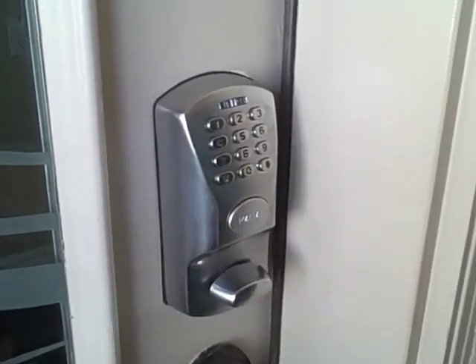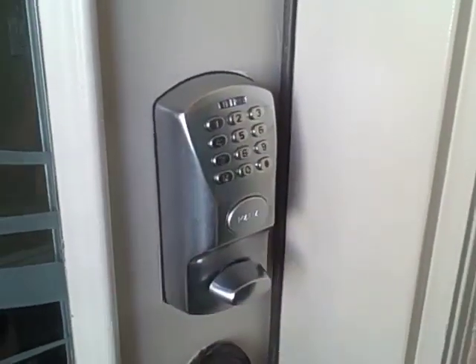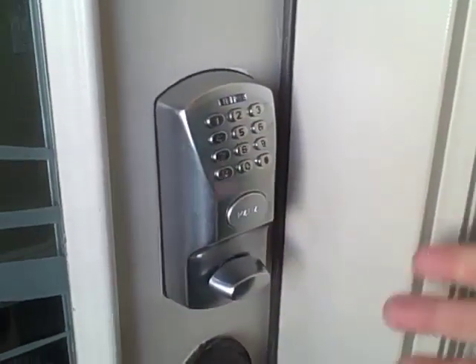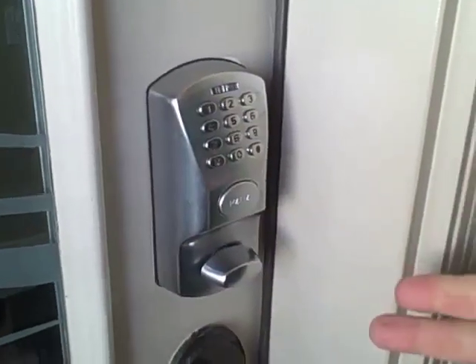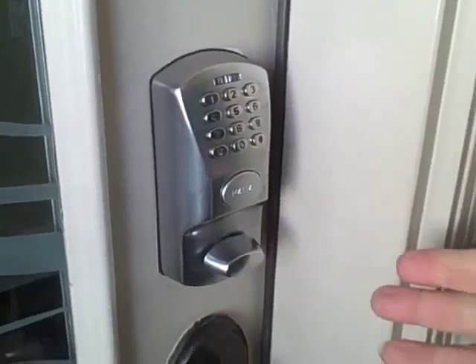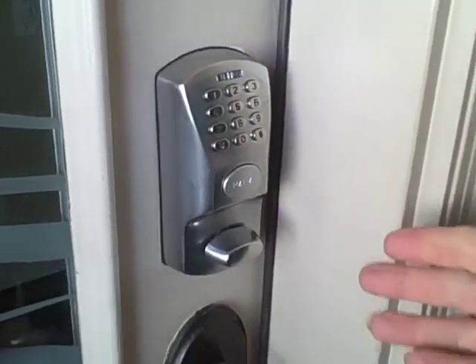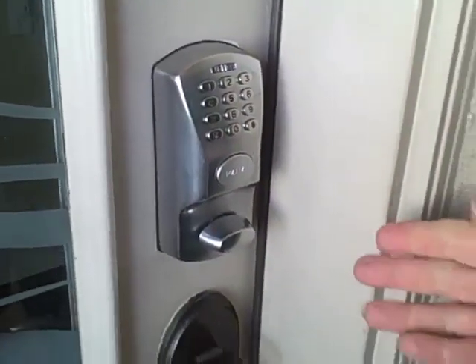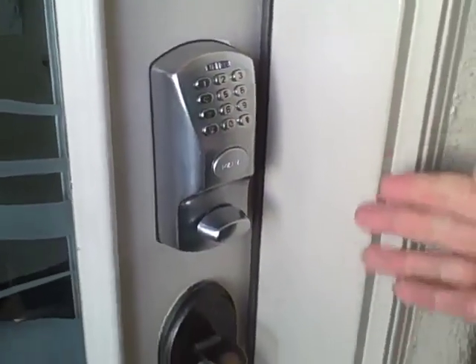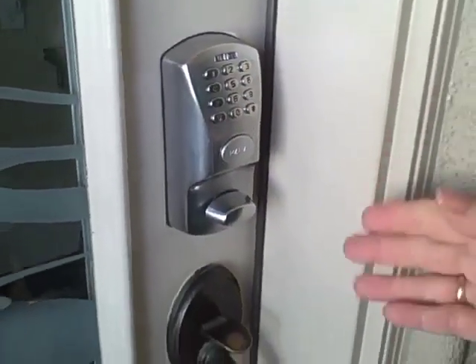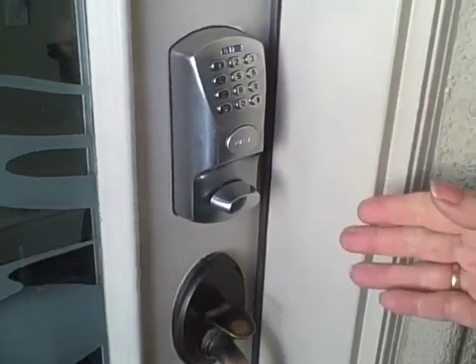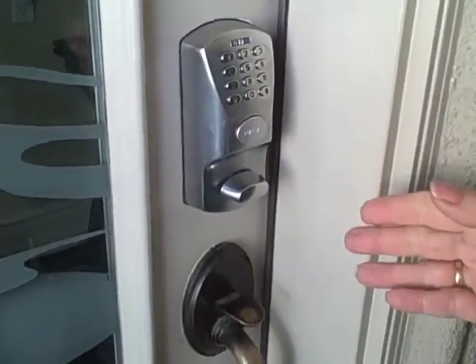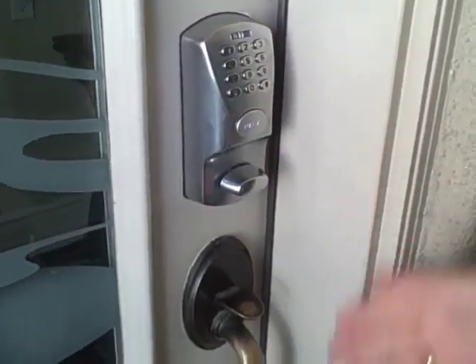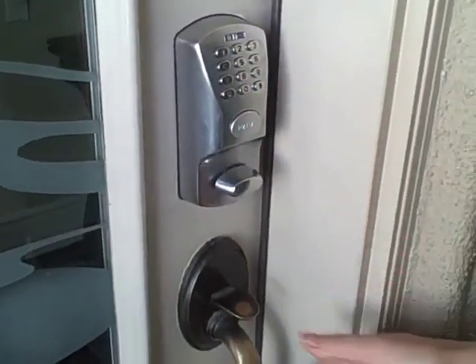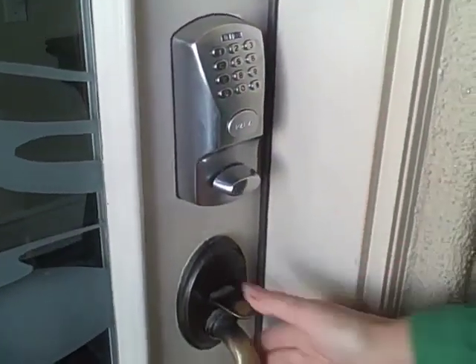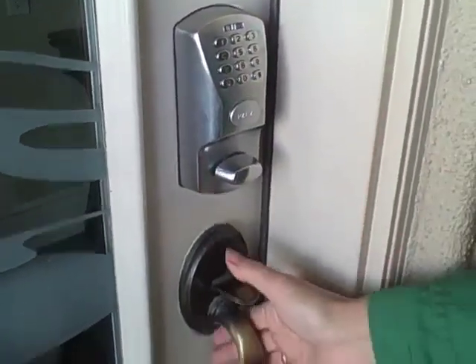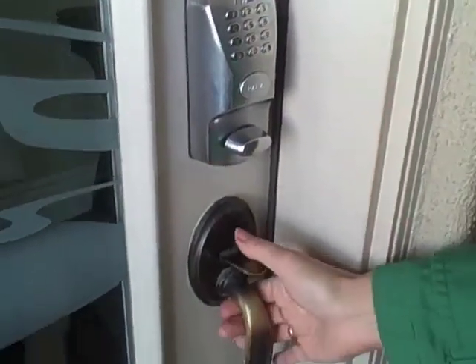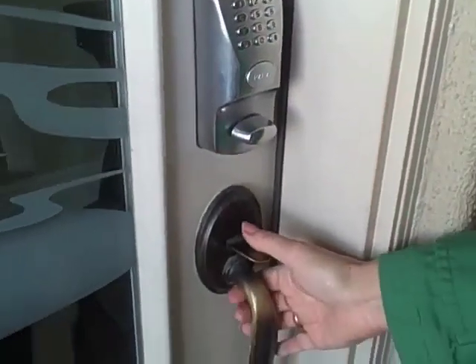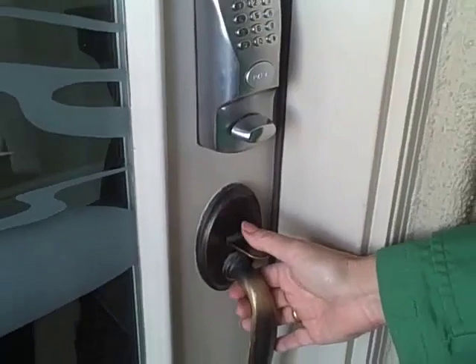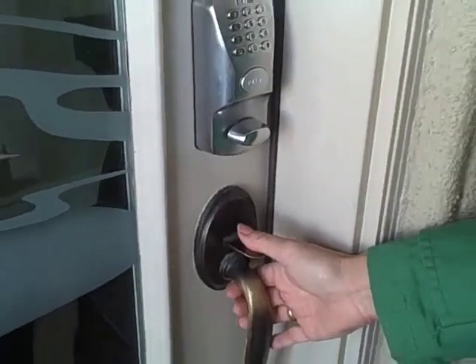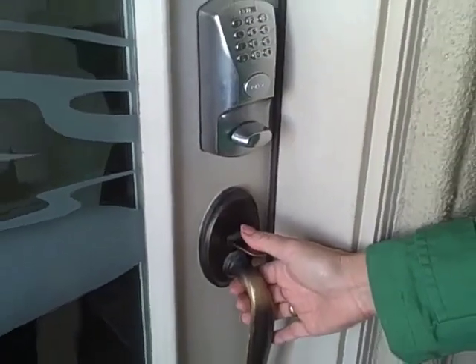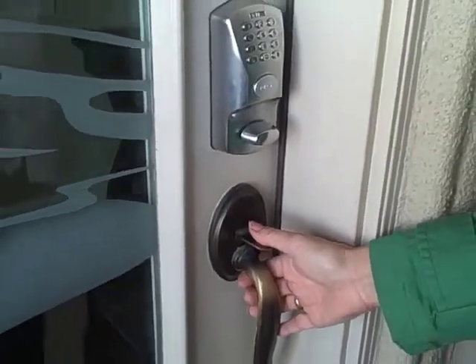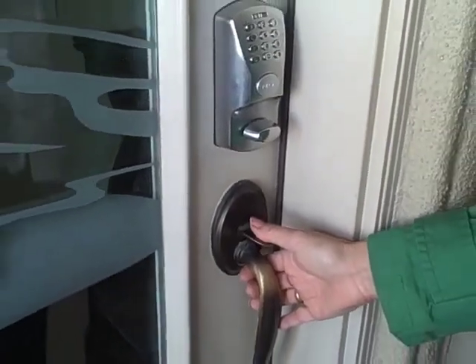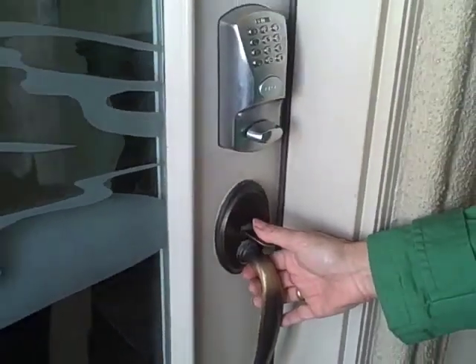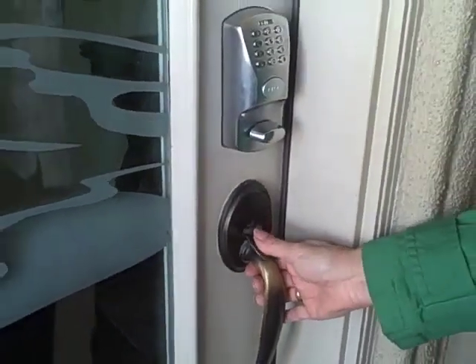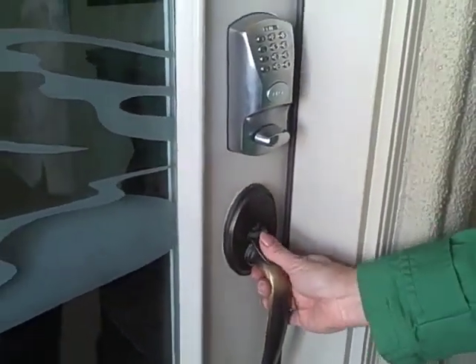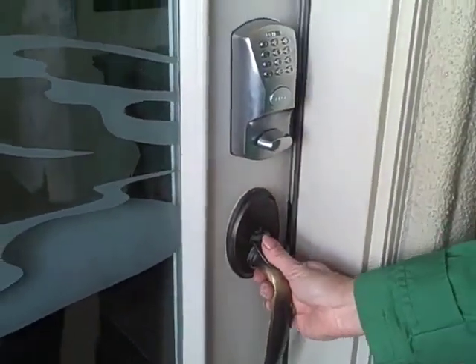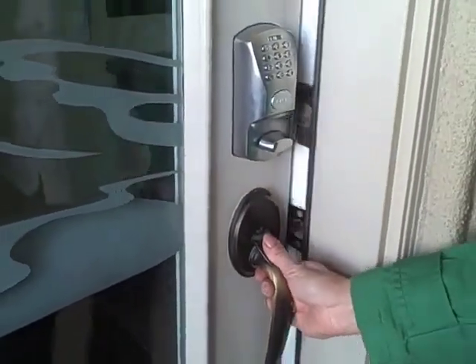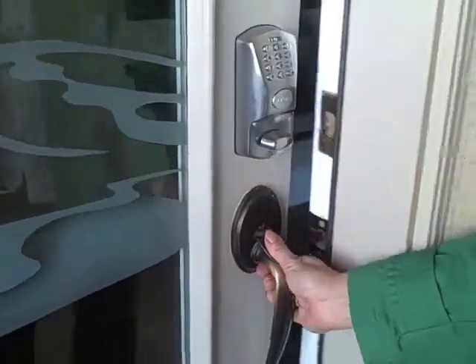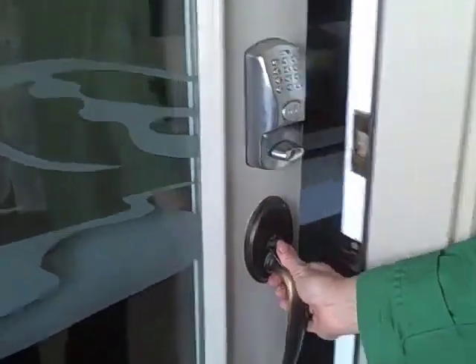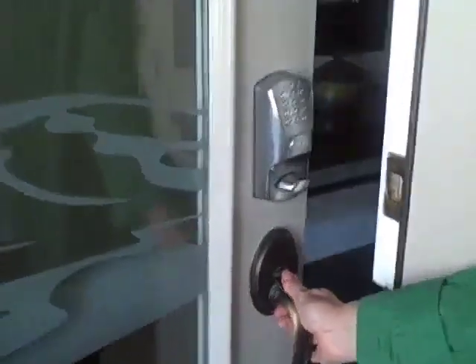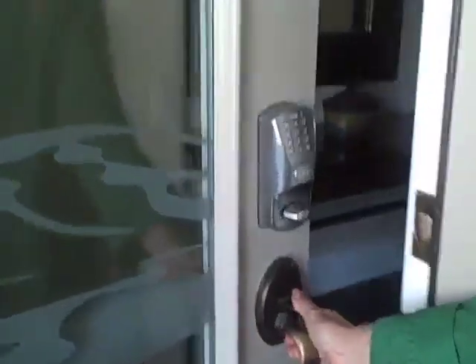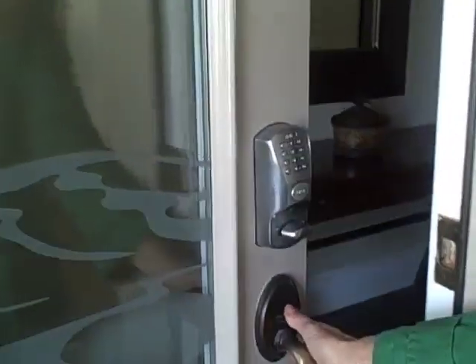Once you've successfully unlocked the deadbolt, you now need to depress the door handle and open the door.